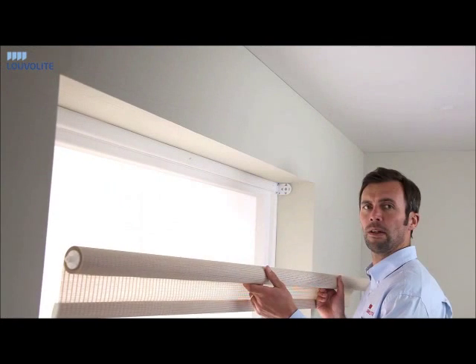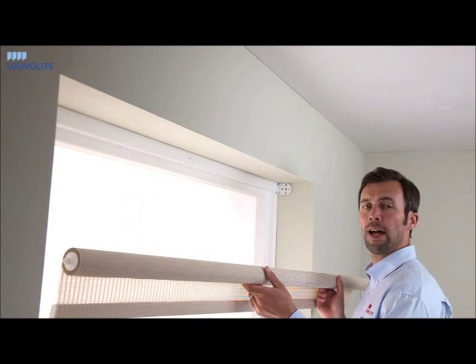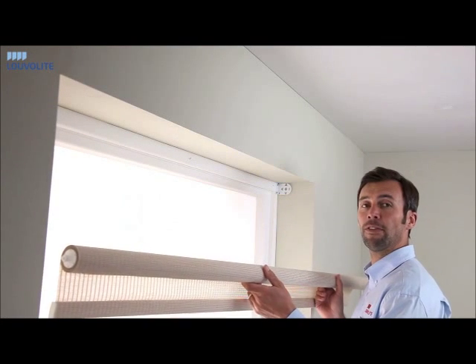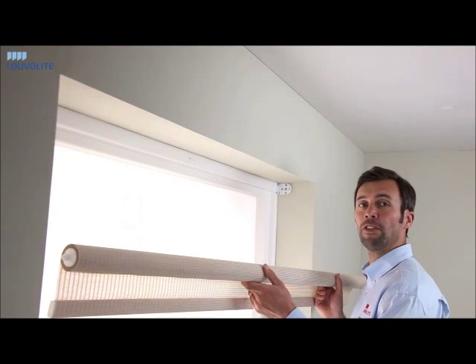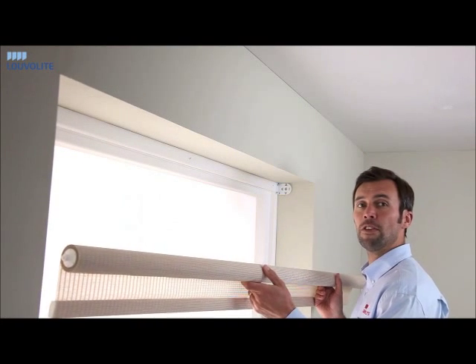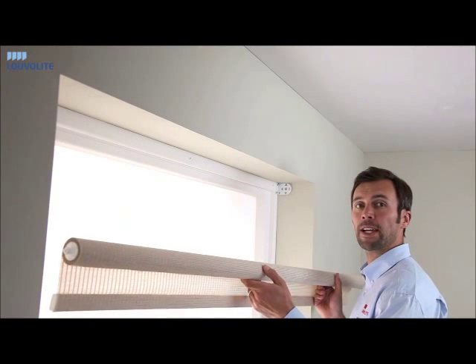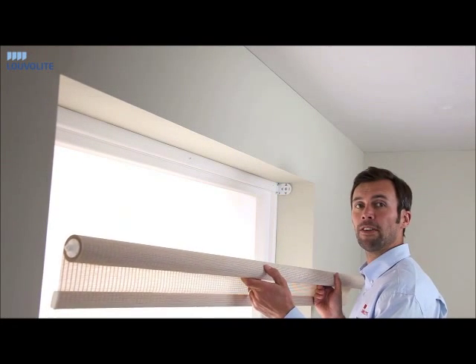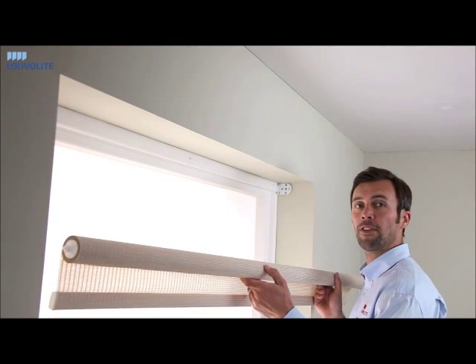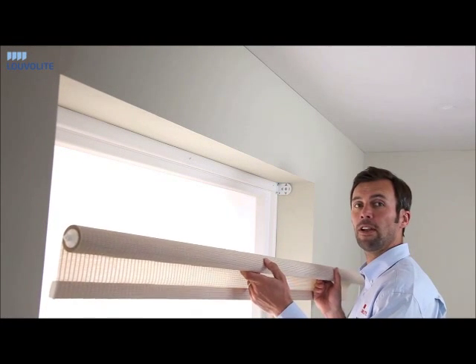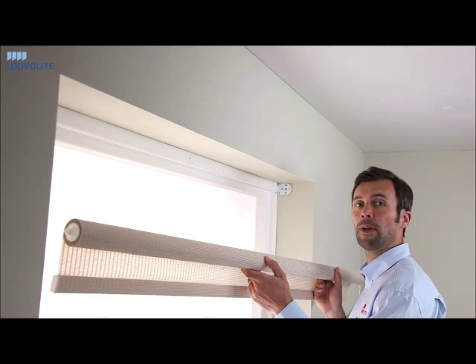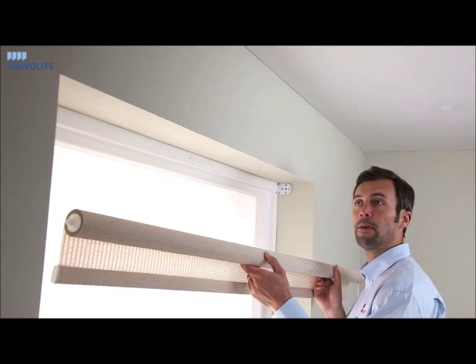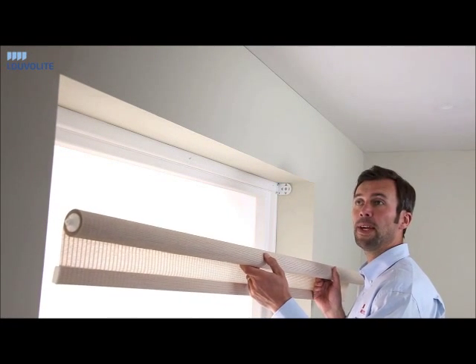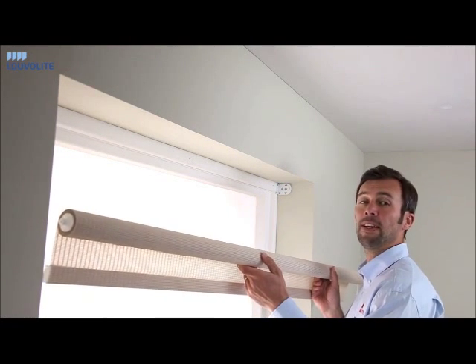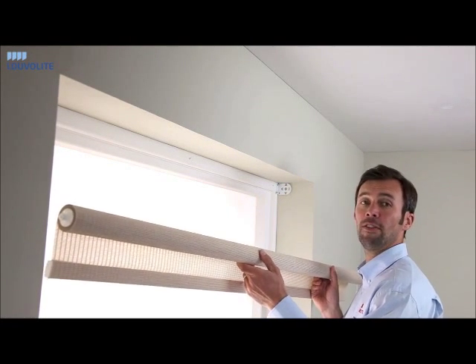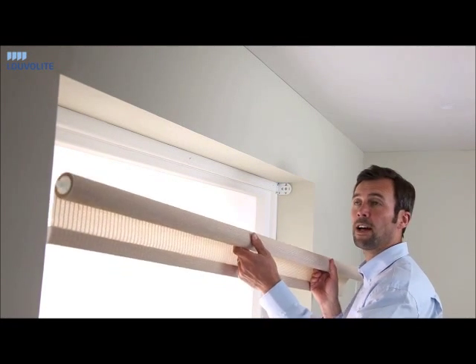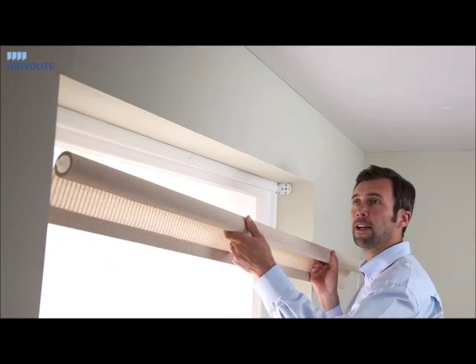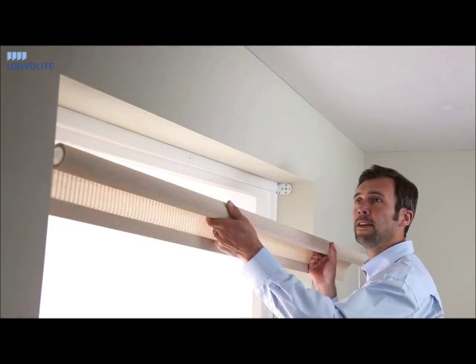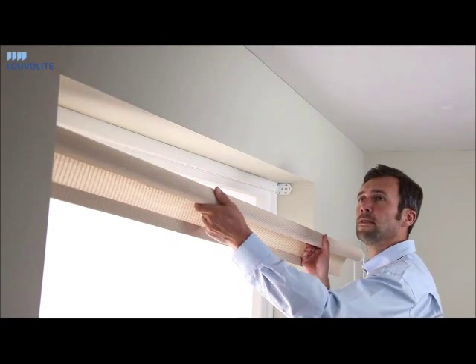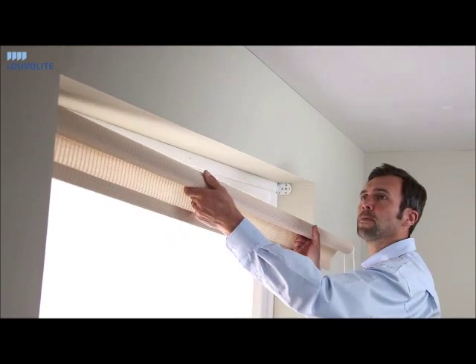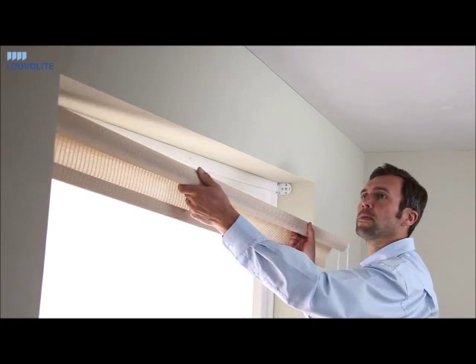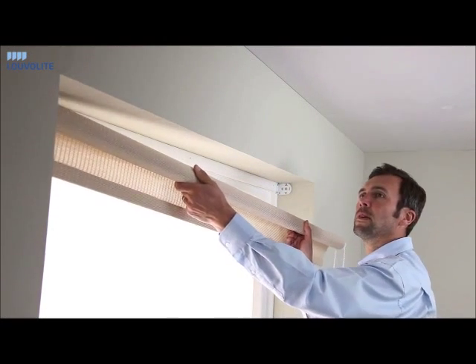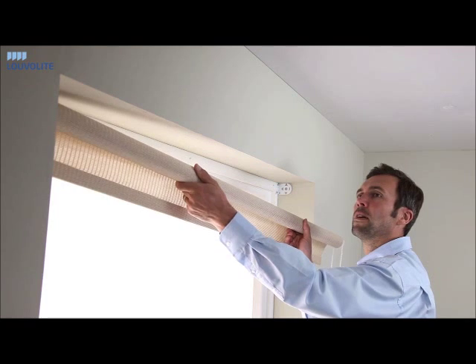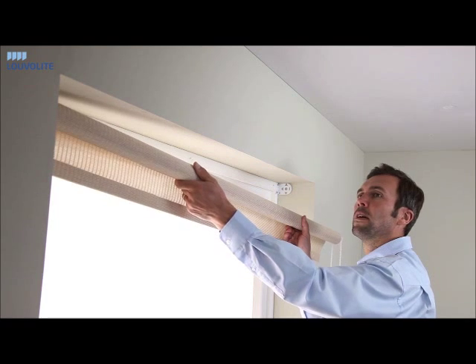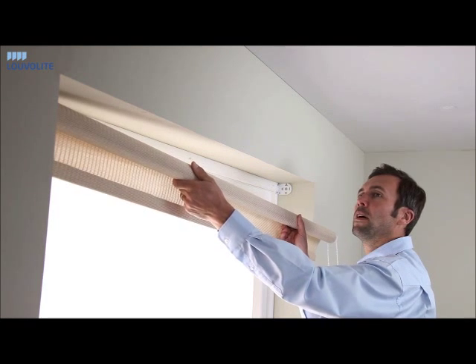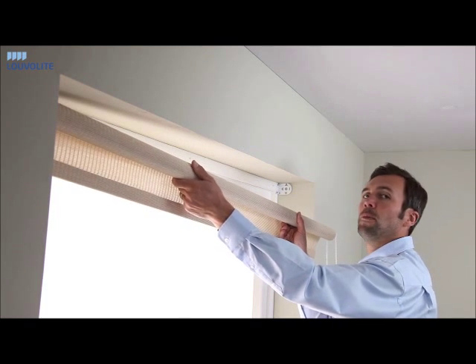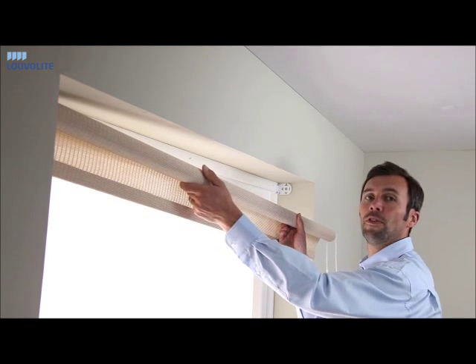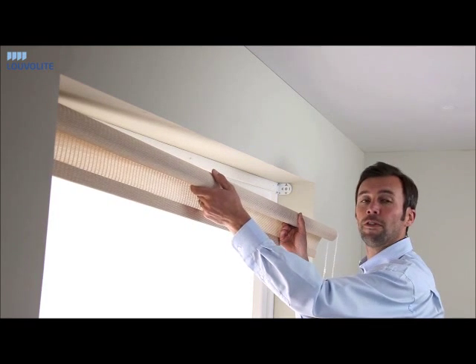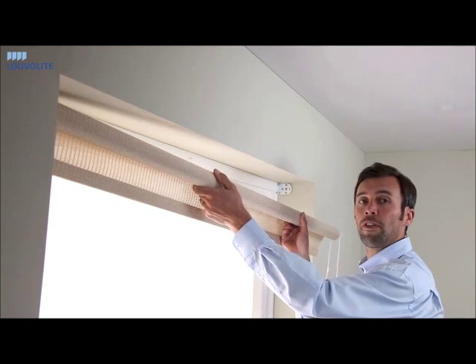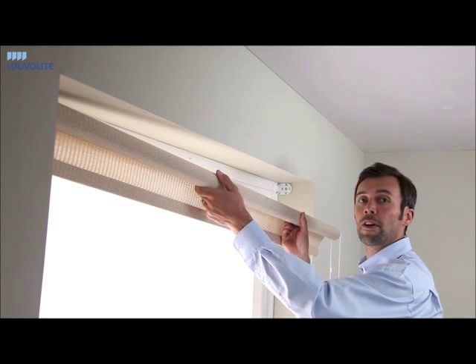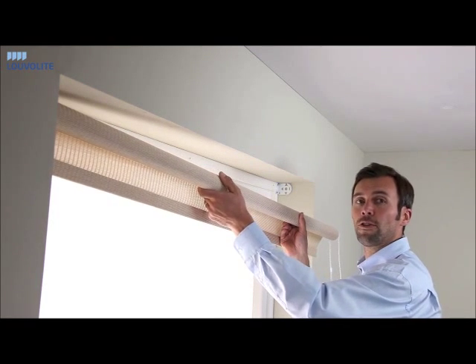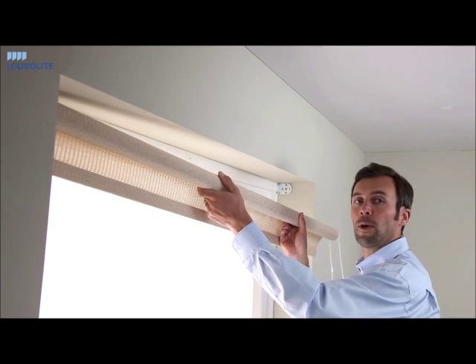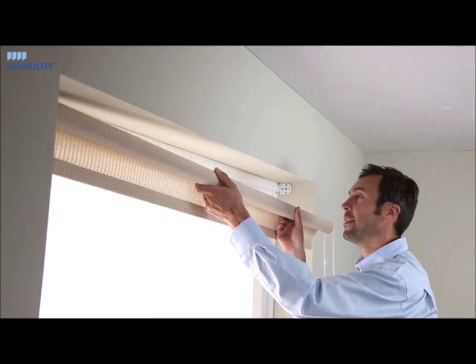After fixing your brackets, locate the pin into the idle end before fixing the control end.